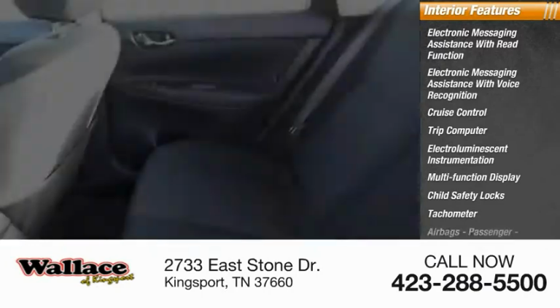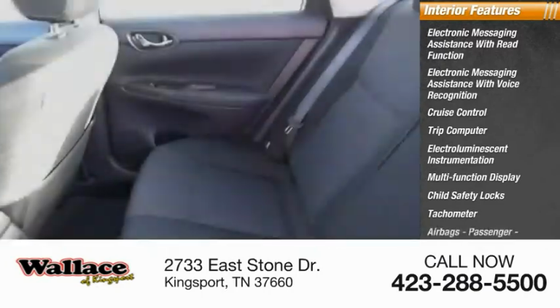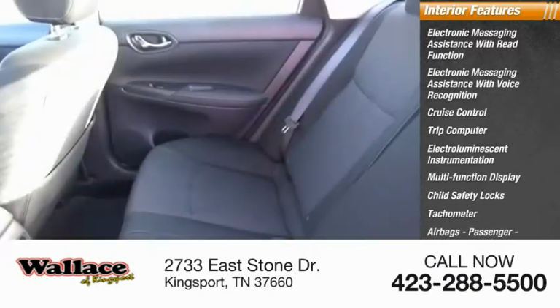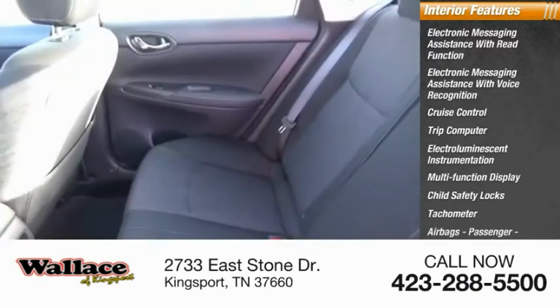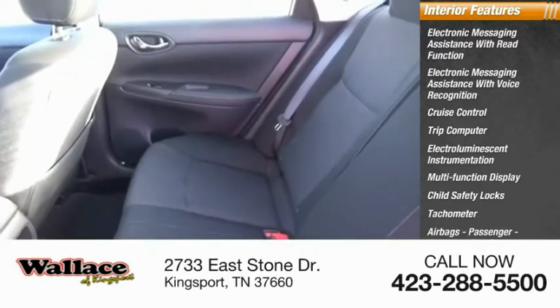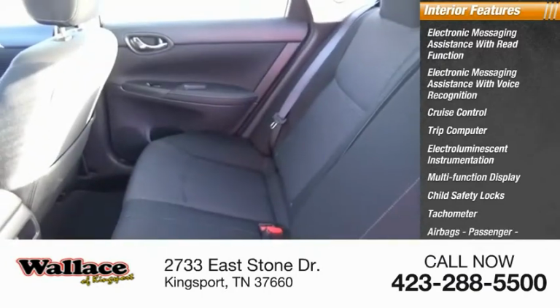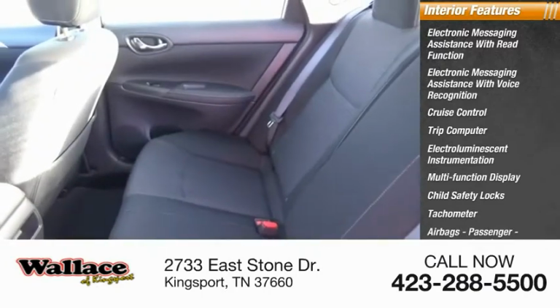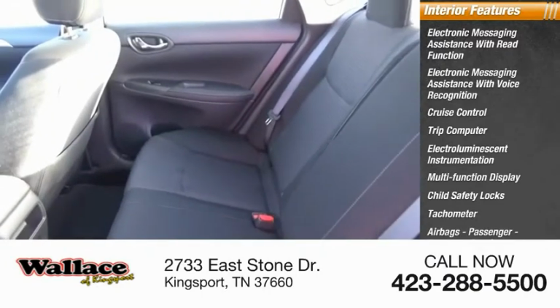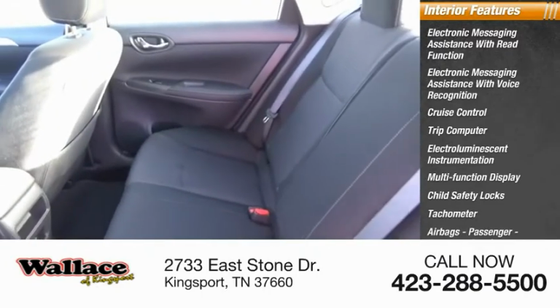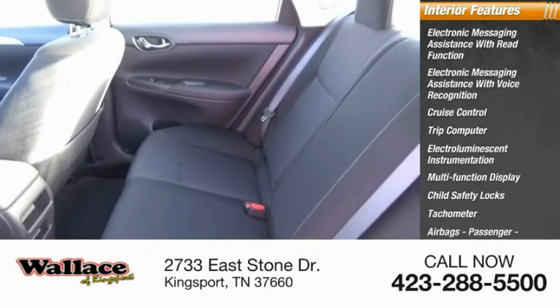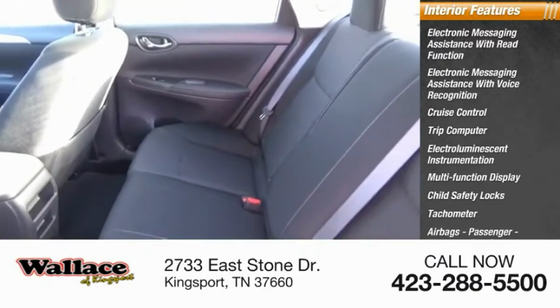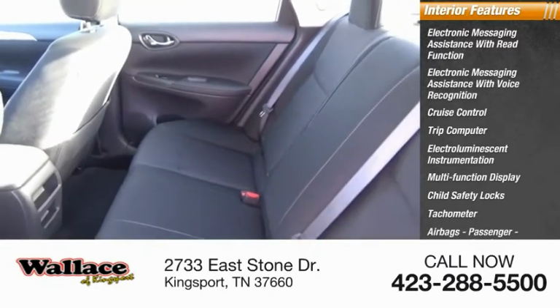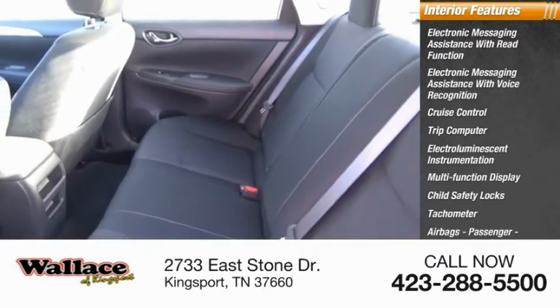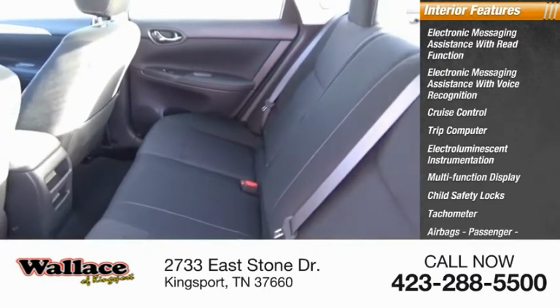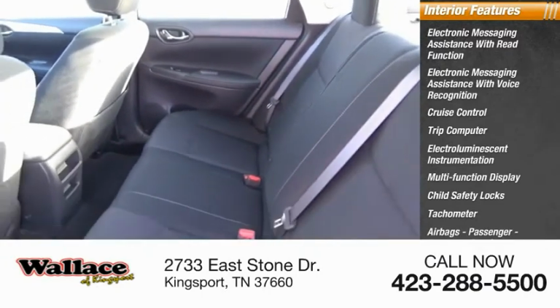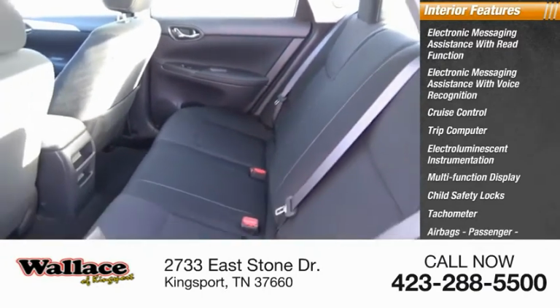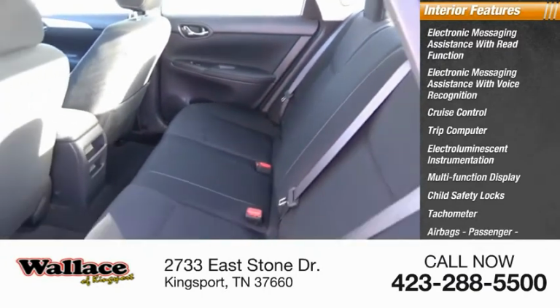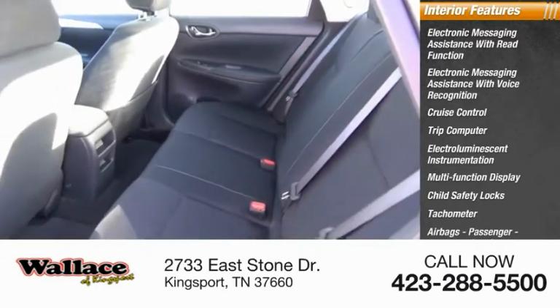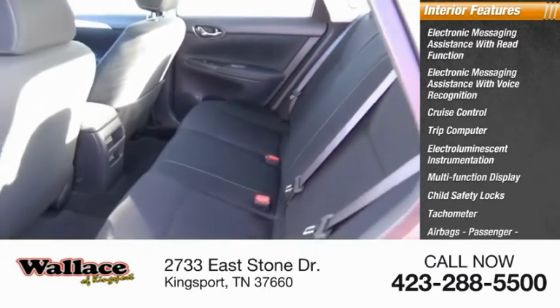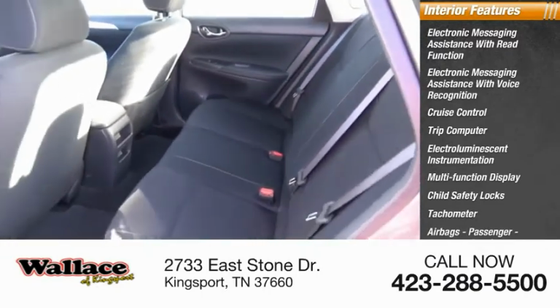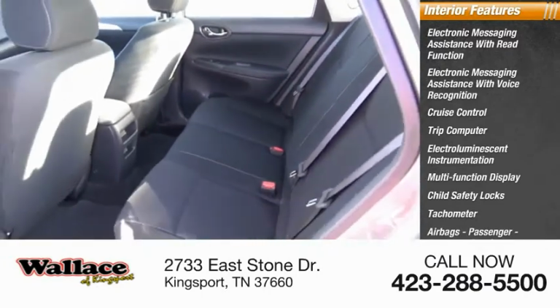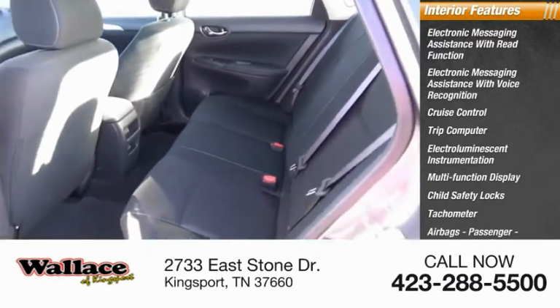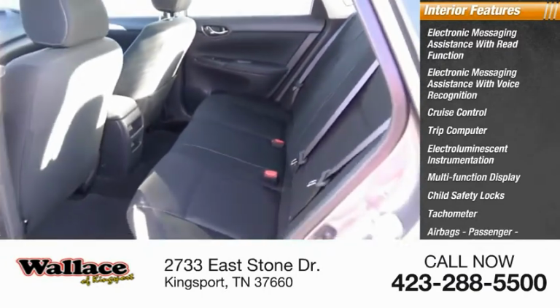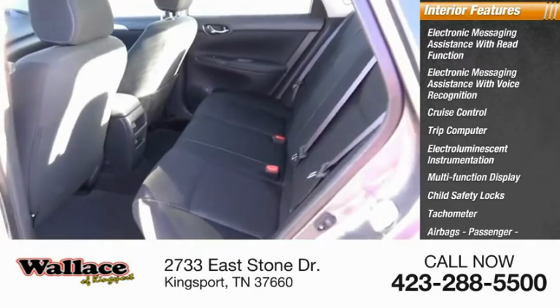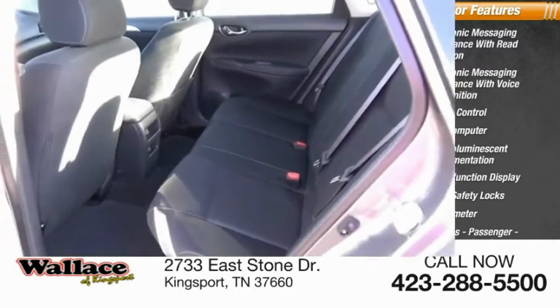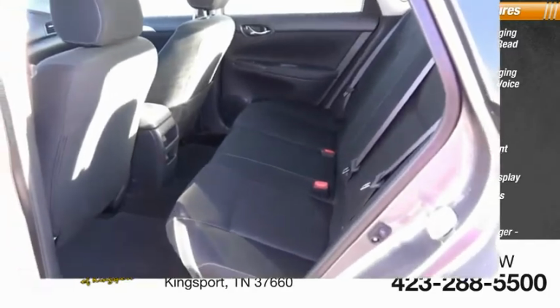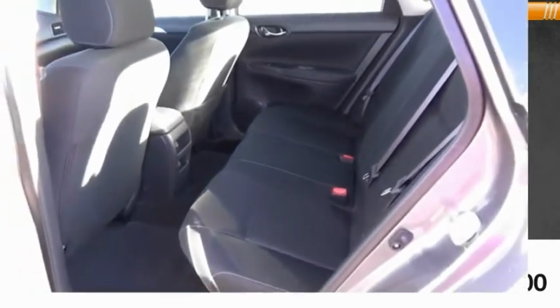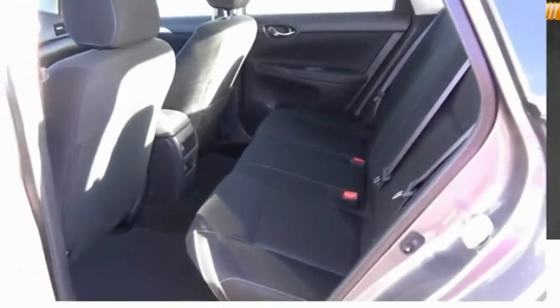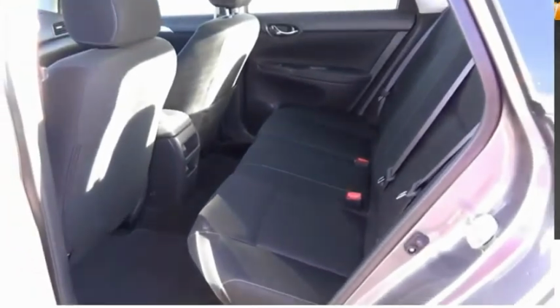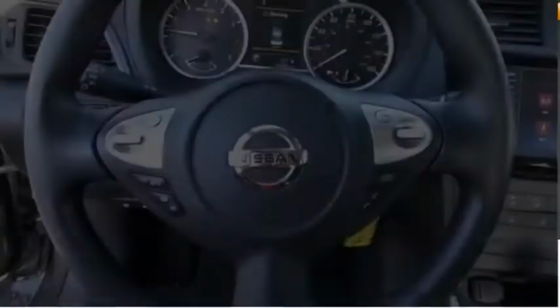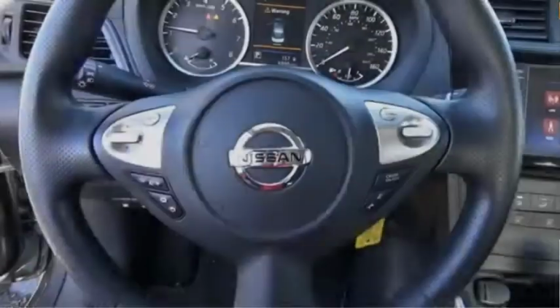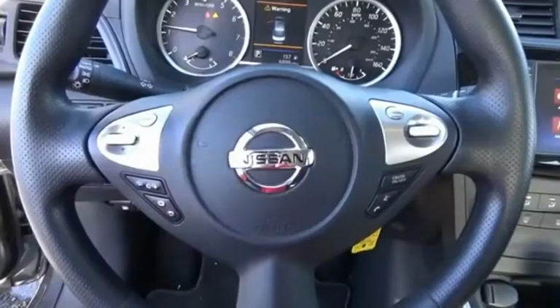Tachometer, airbags, passenger occupant sensing deactivation, one-touch windows. Come see the car for yourself.